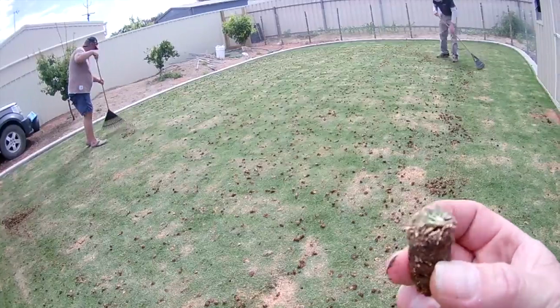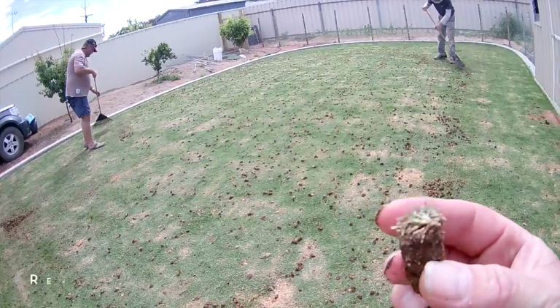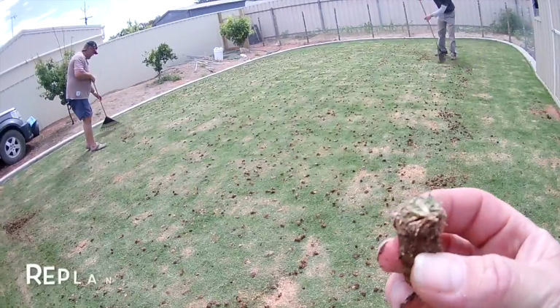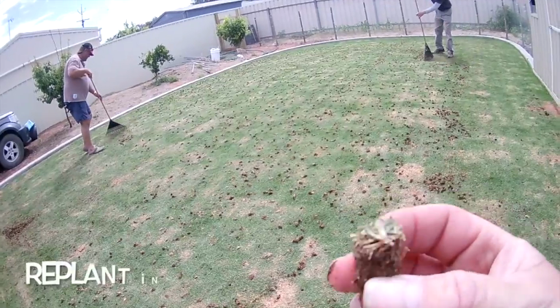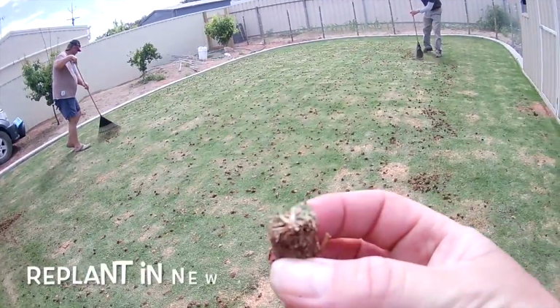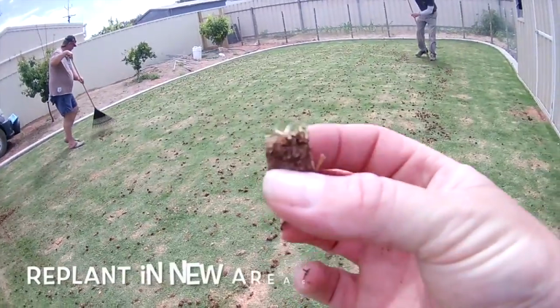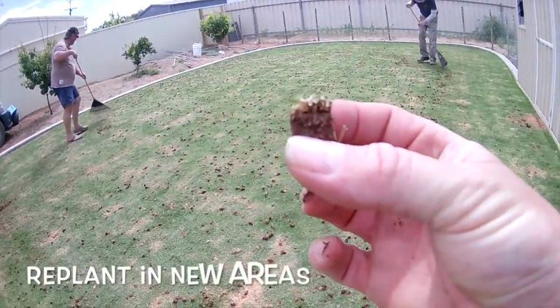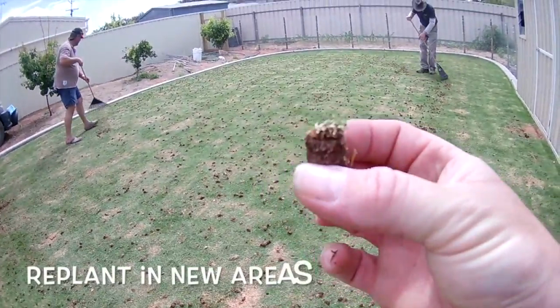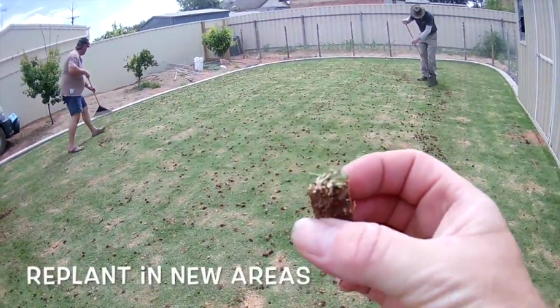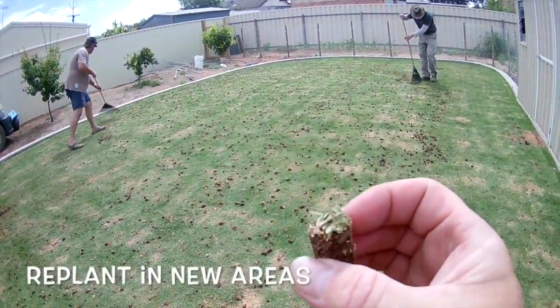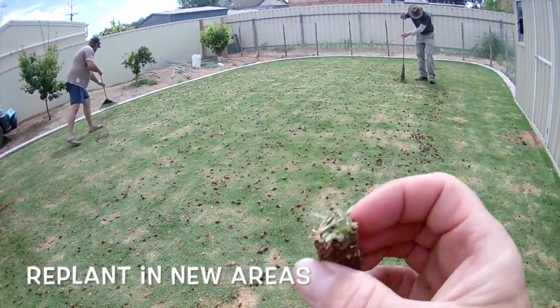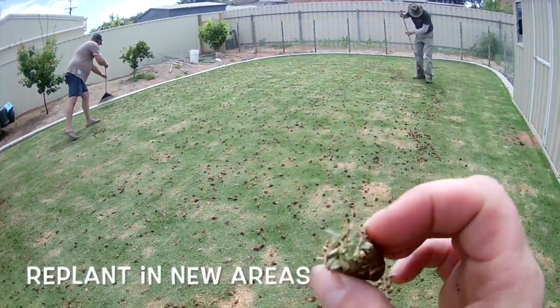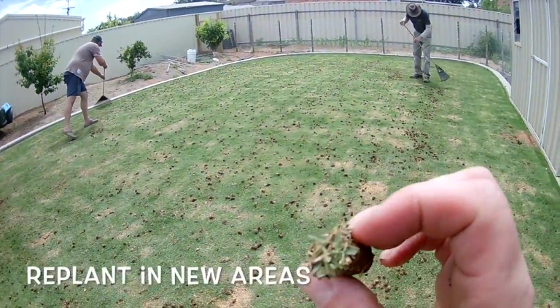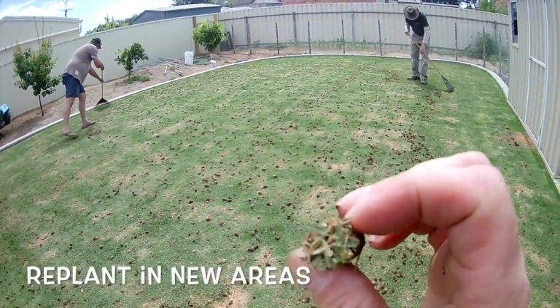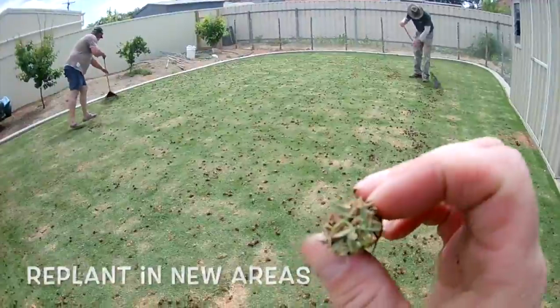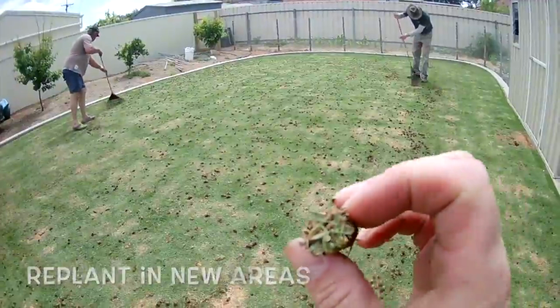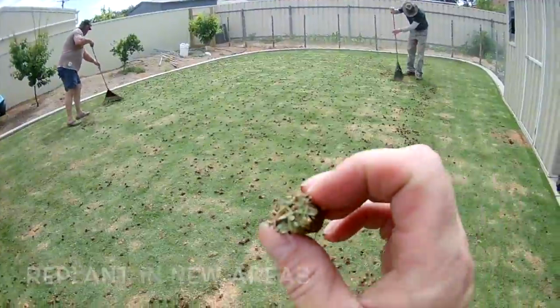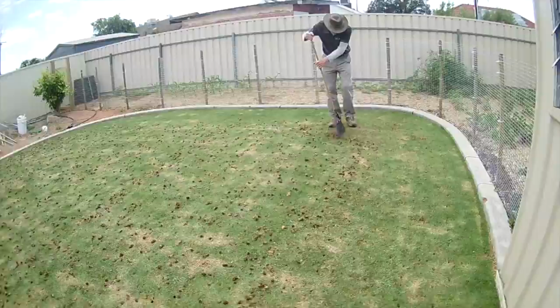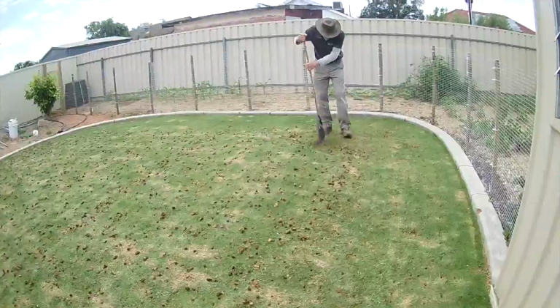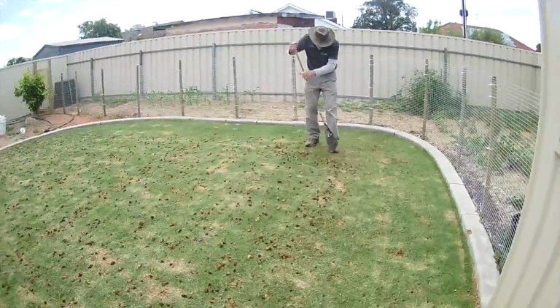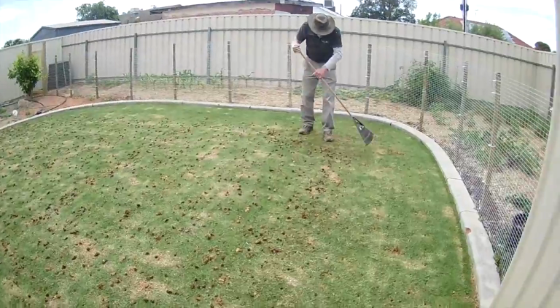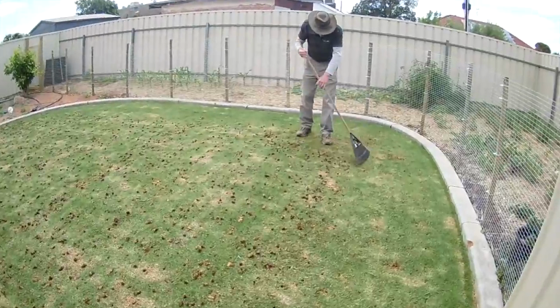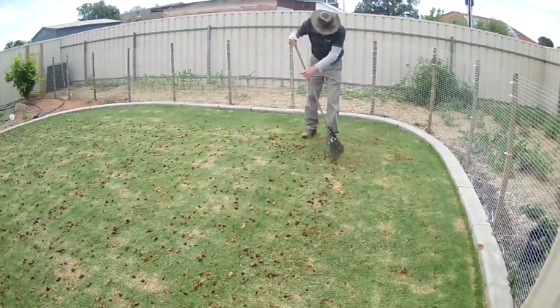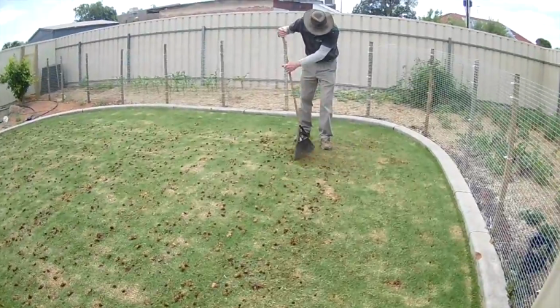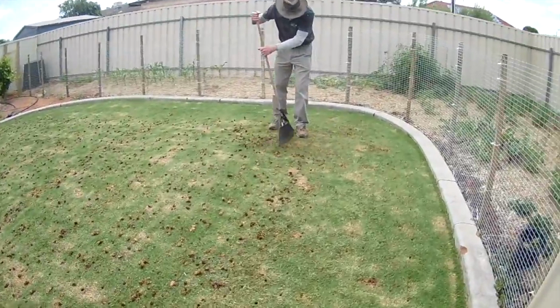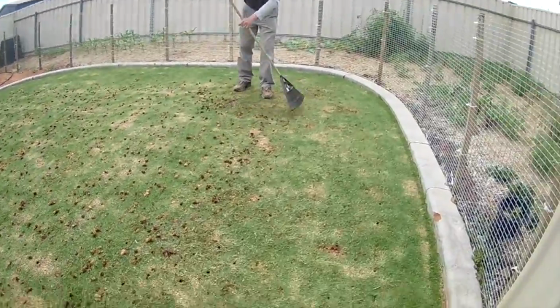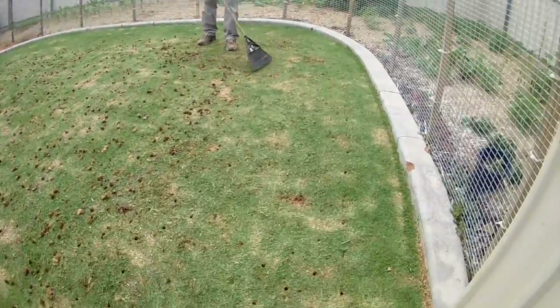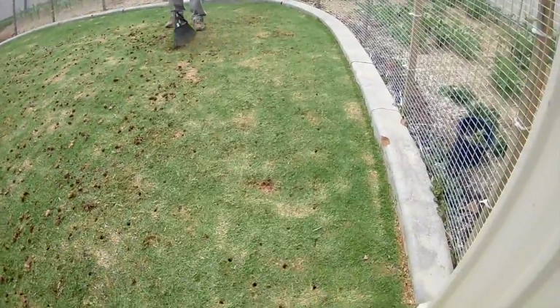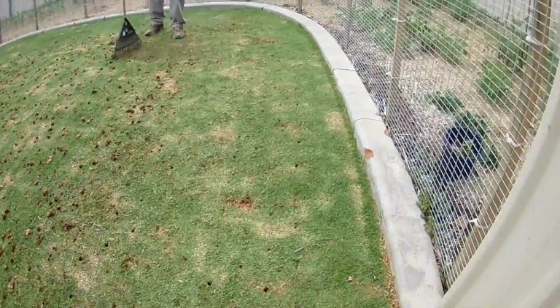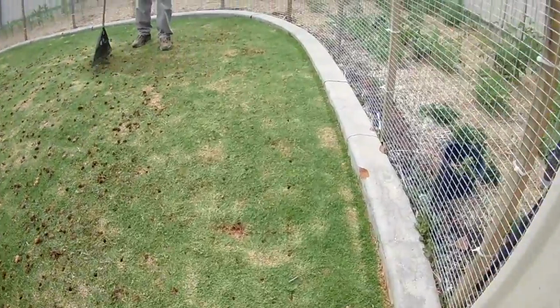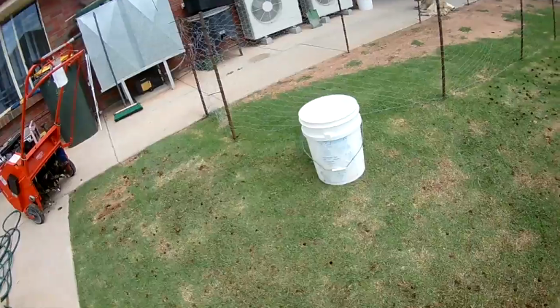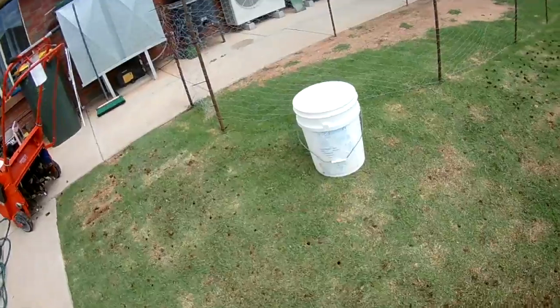This is what comes out — it's called a stolon, which can be replanted. Sweep those up and put them in a bucket.